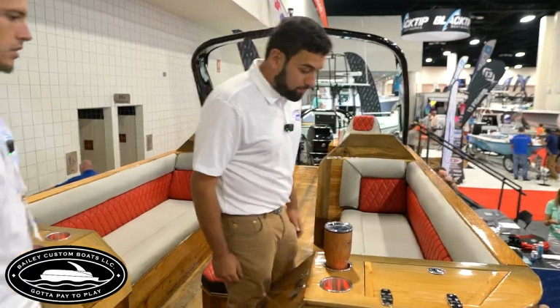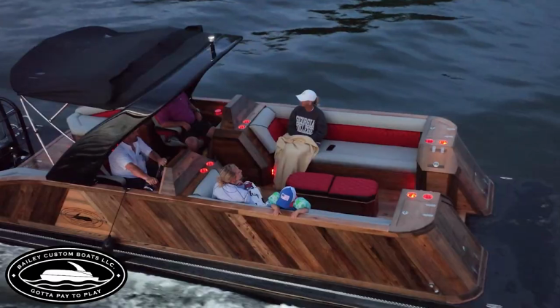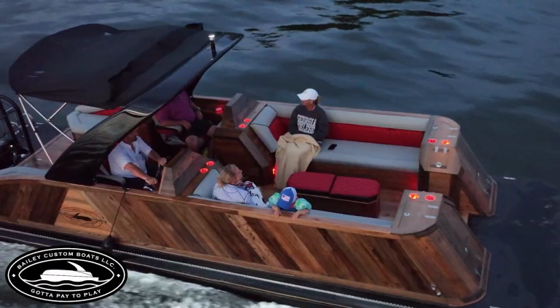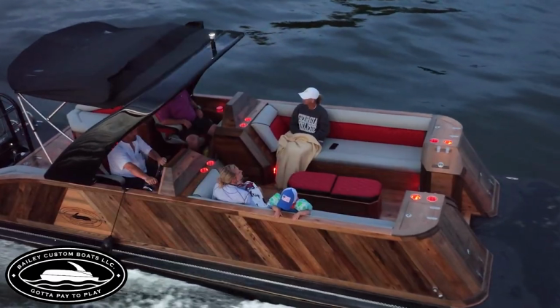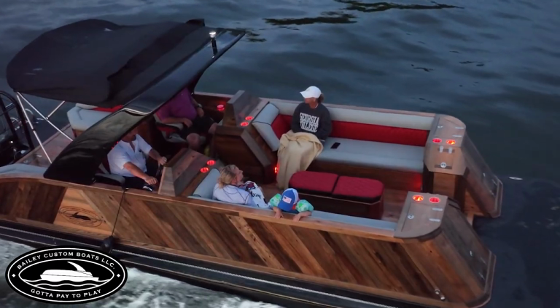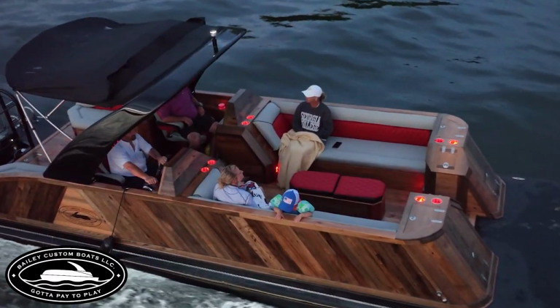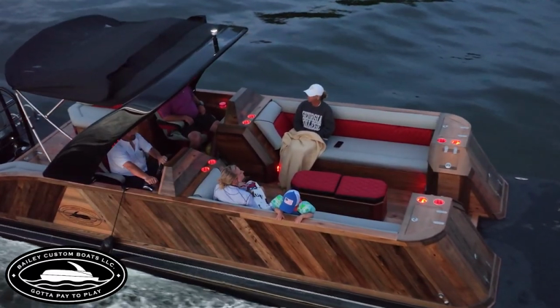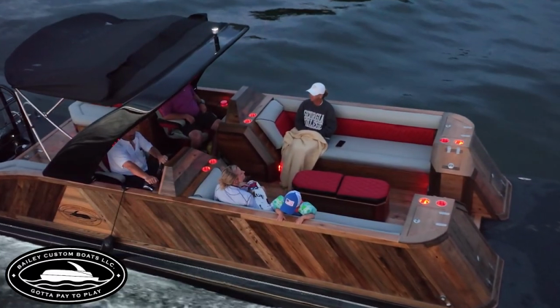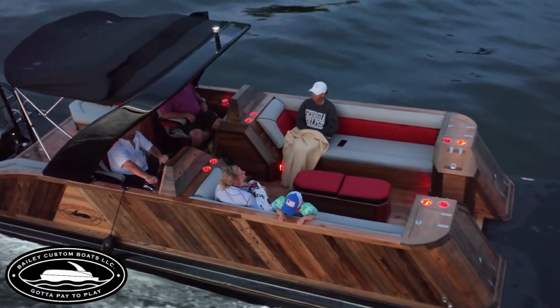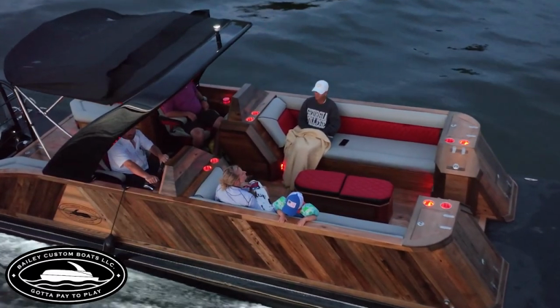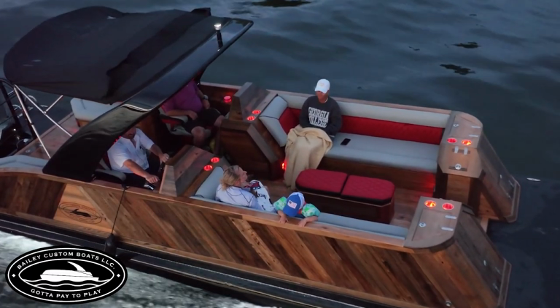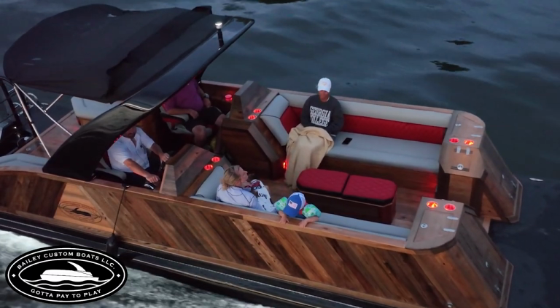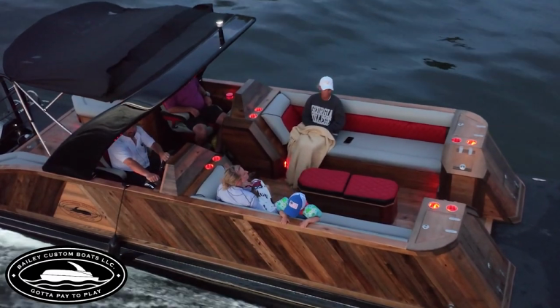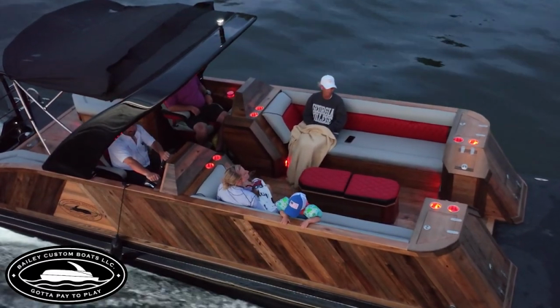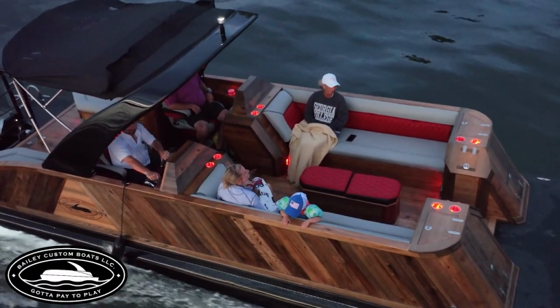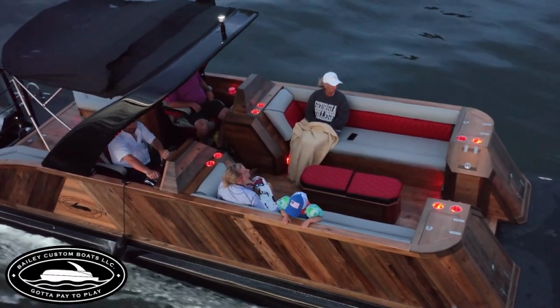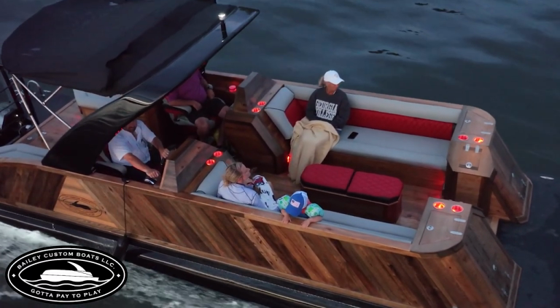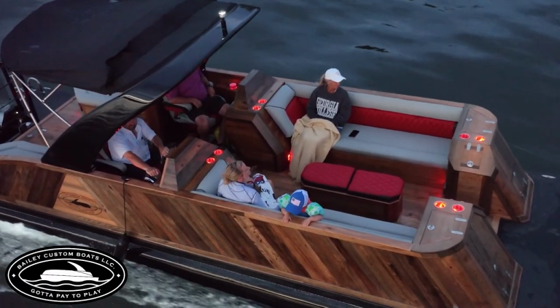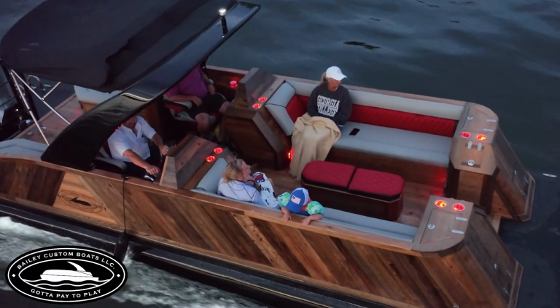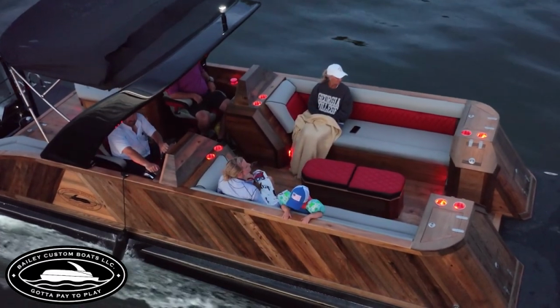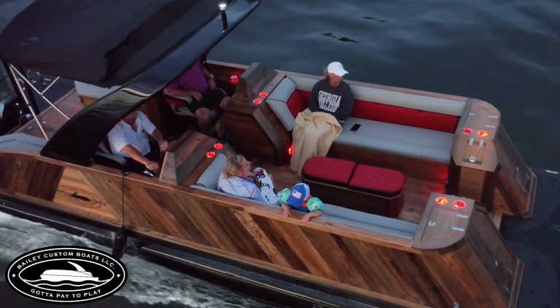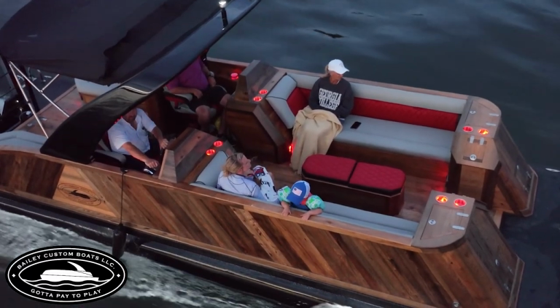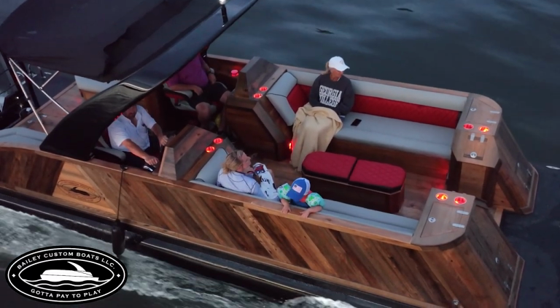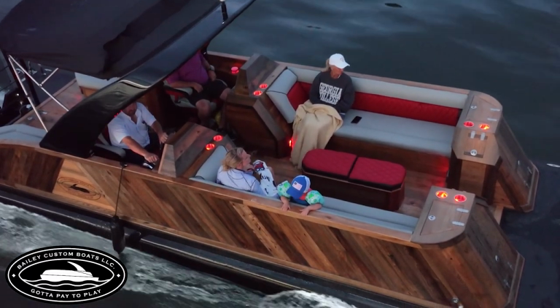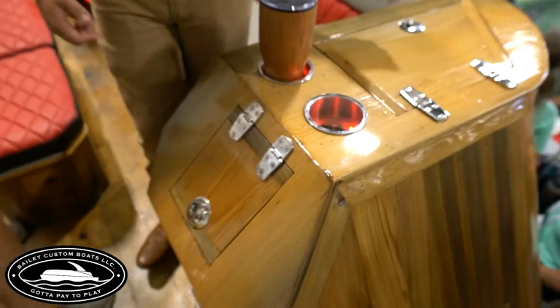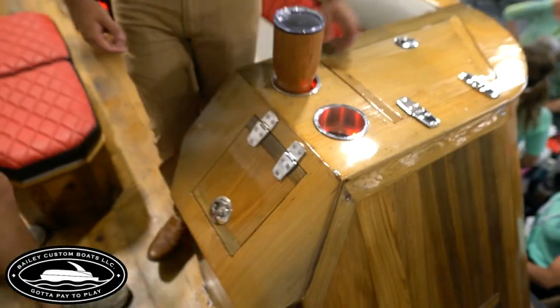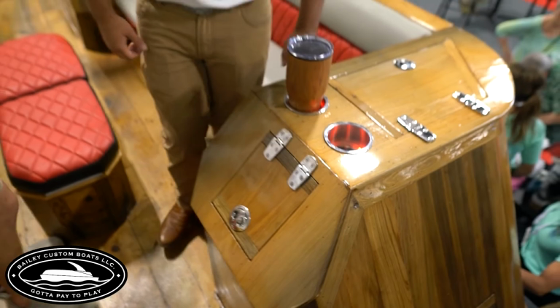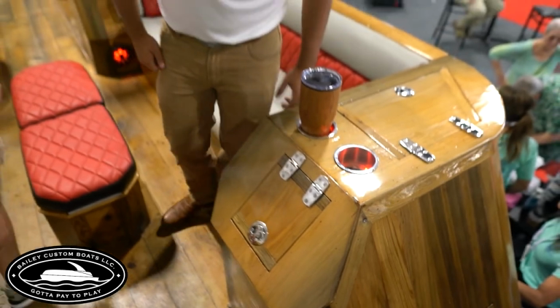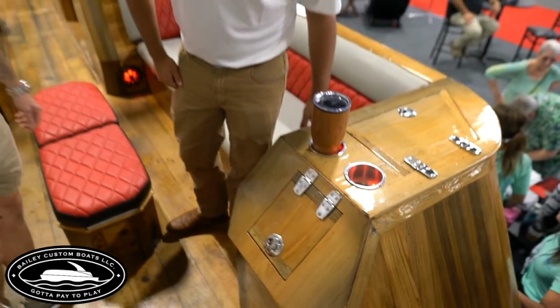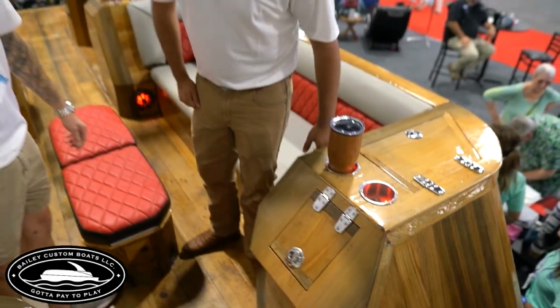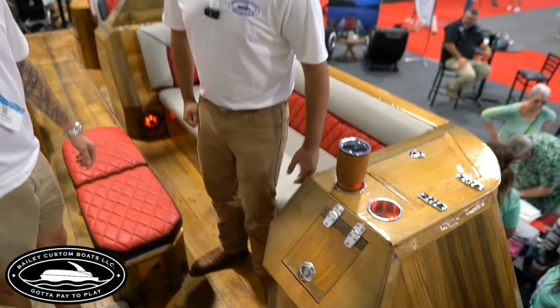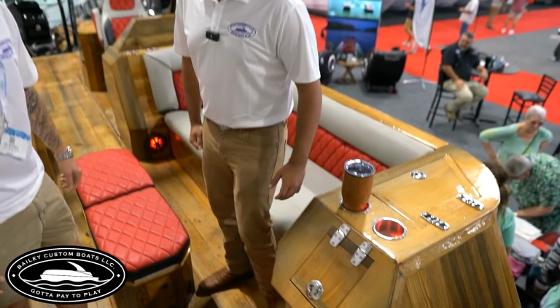We got lights in all the cup holders — light-up cup holders. You can do any color you want, any brand.